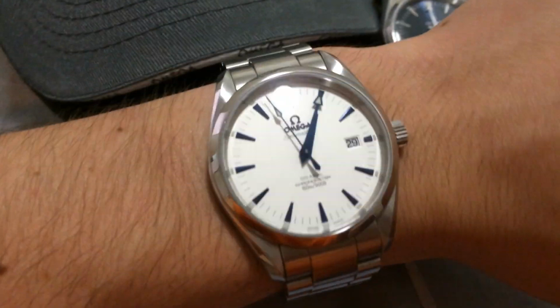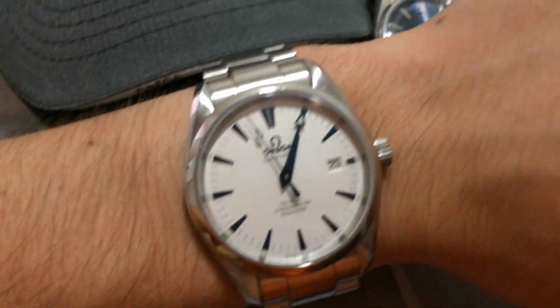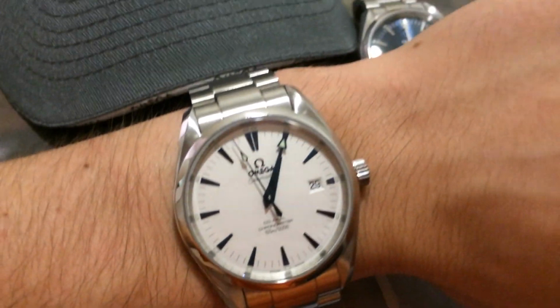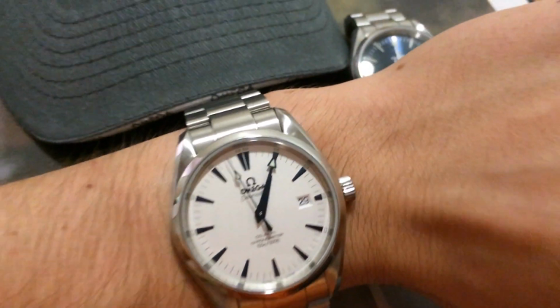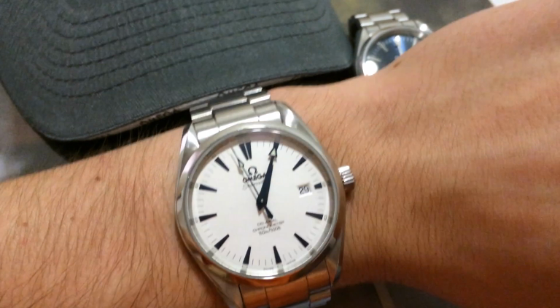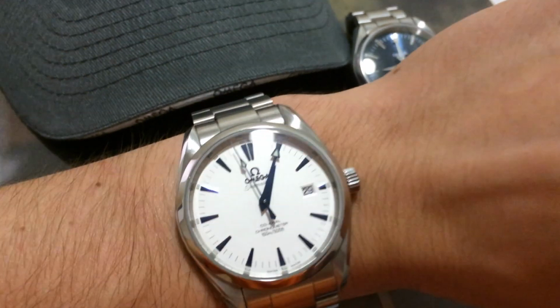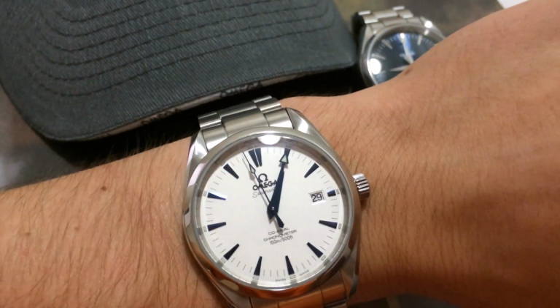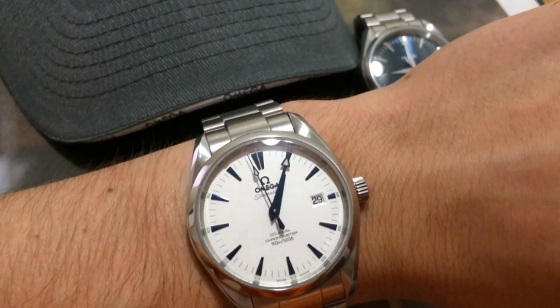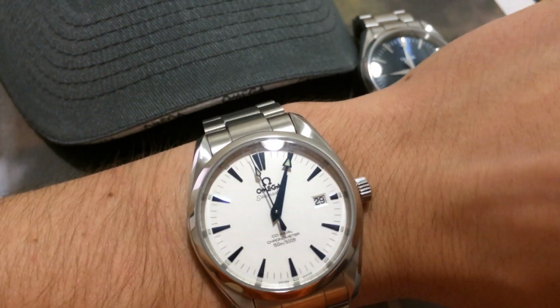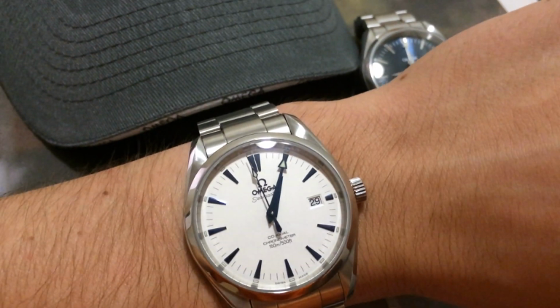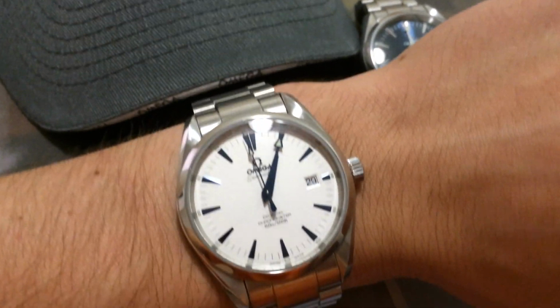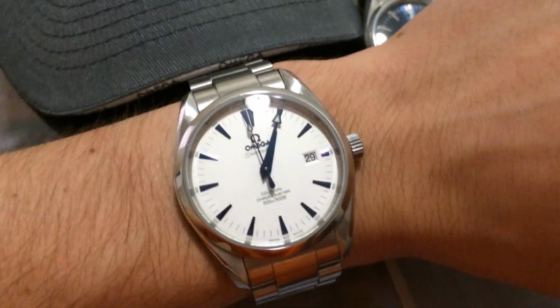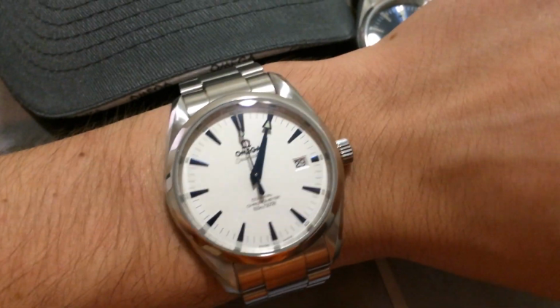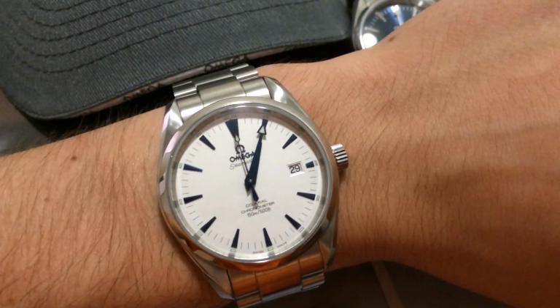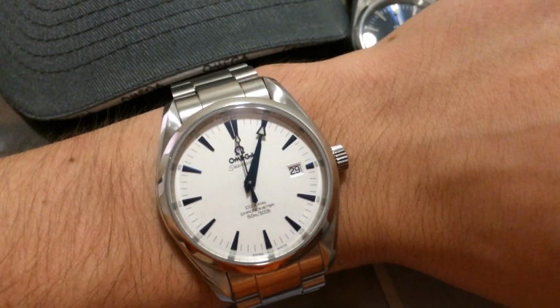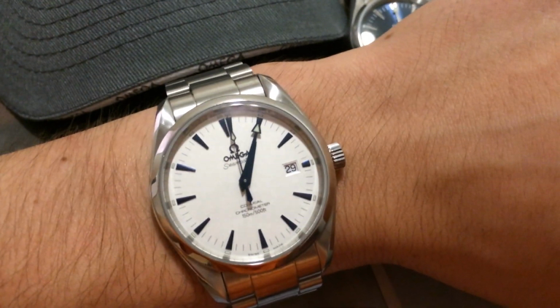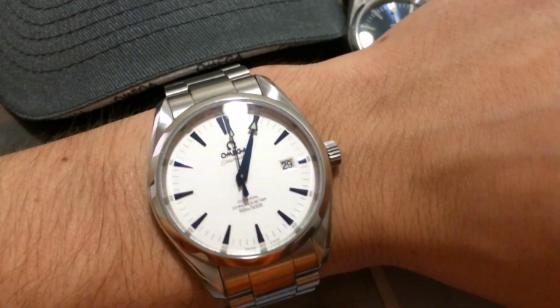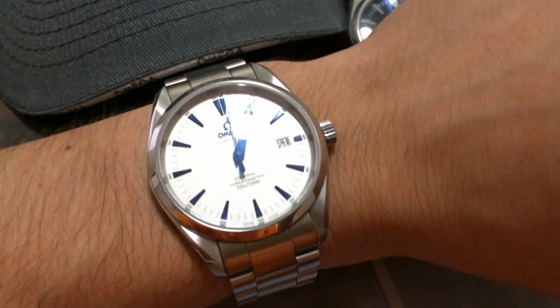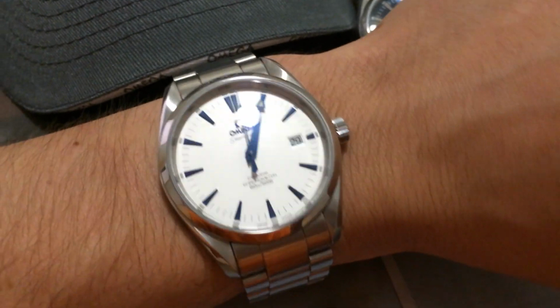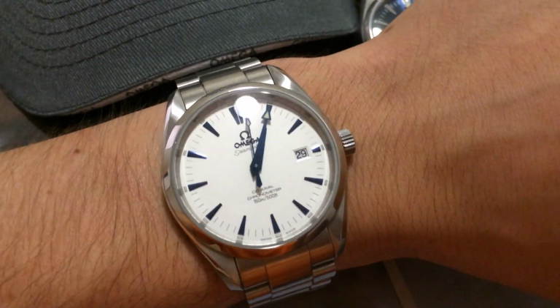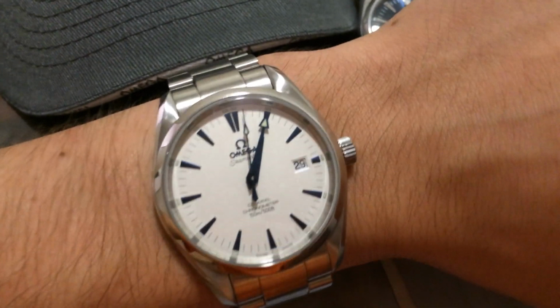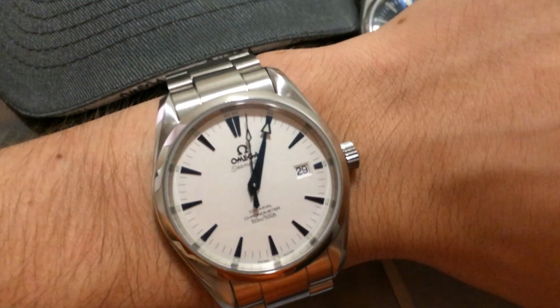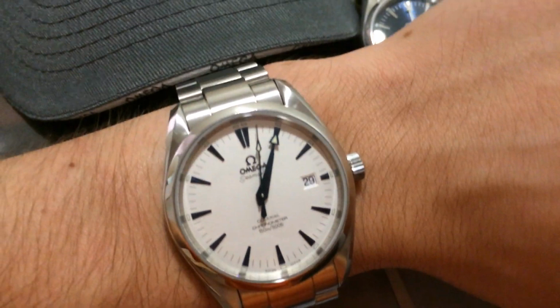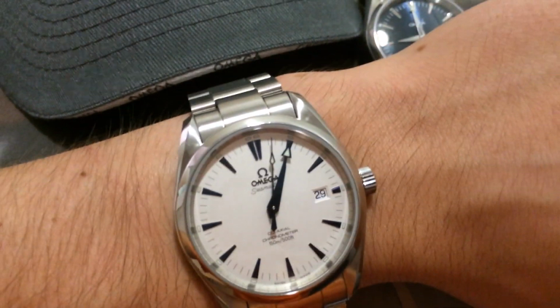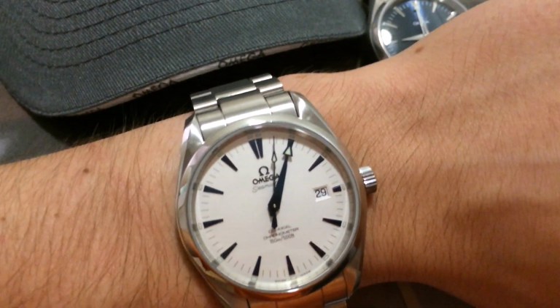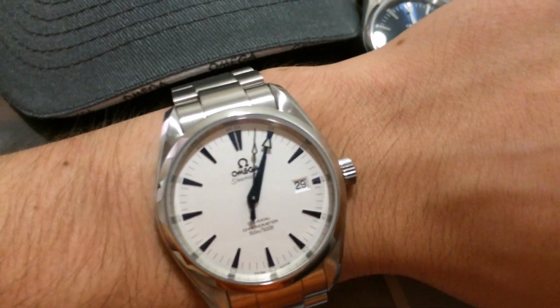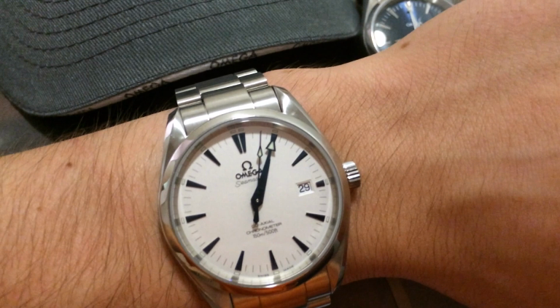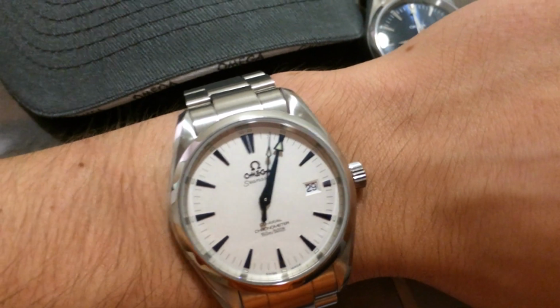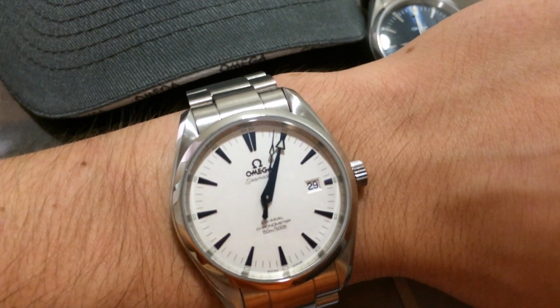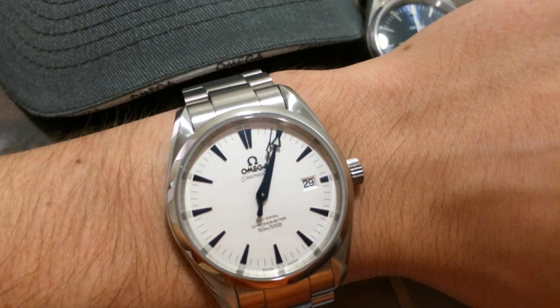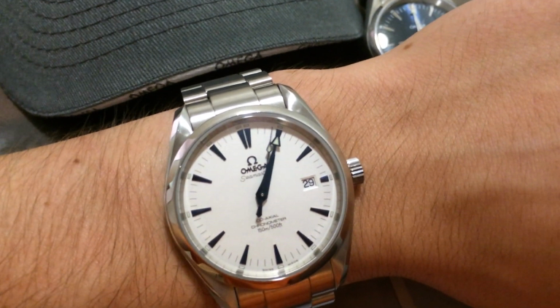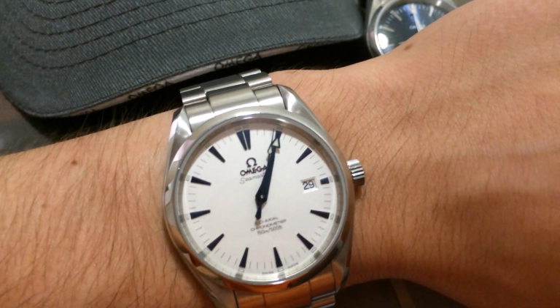Anyway, this watch is automatic obviously. It's got Omega's 2500 coaxial automatic movement. It is fantastic.